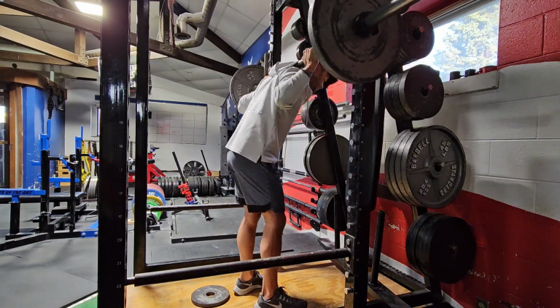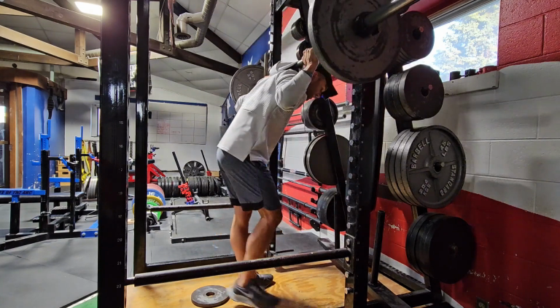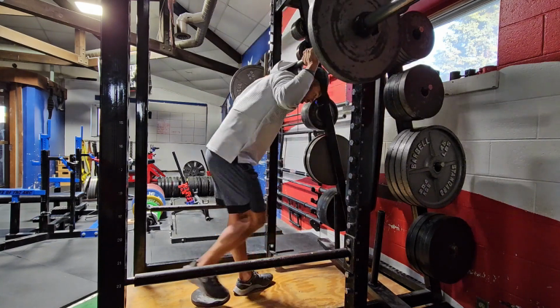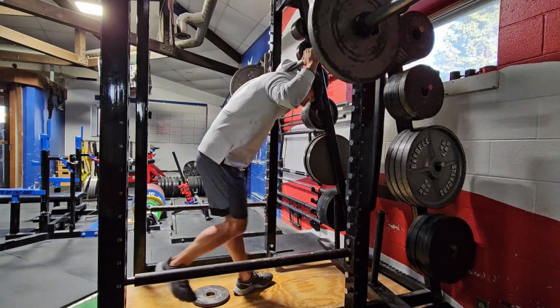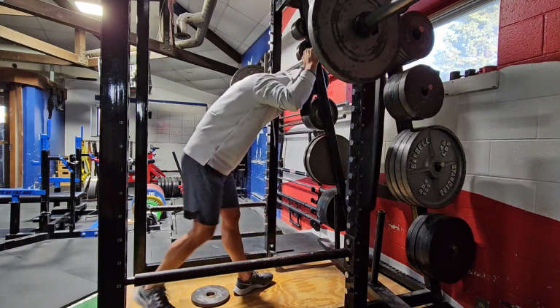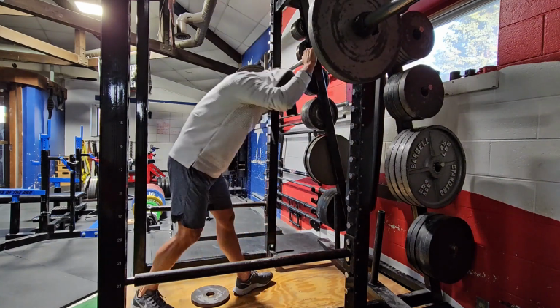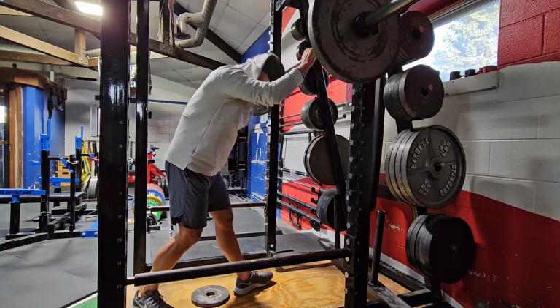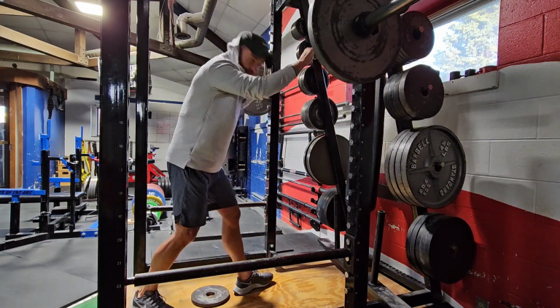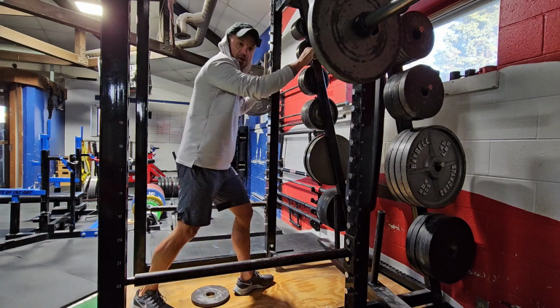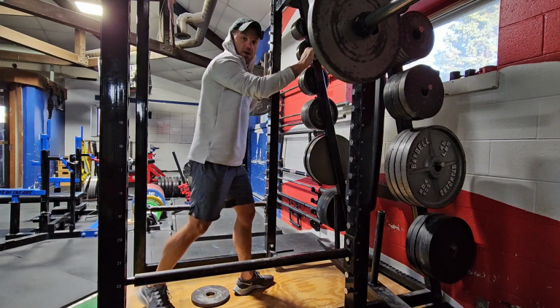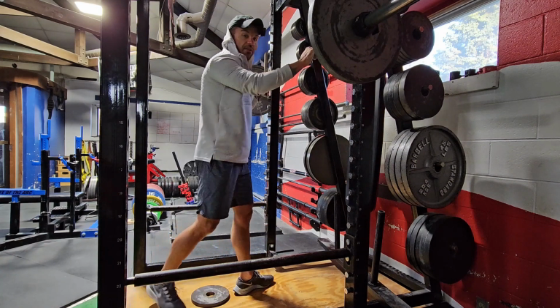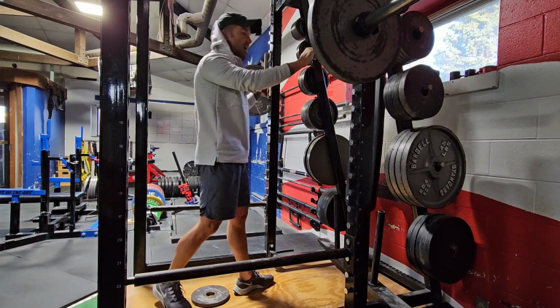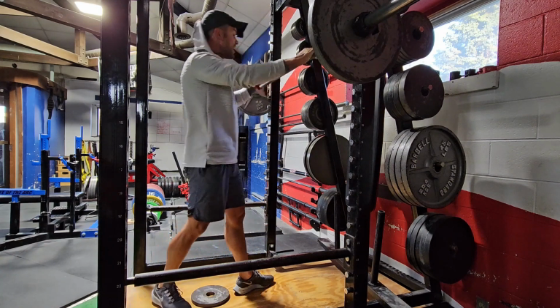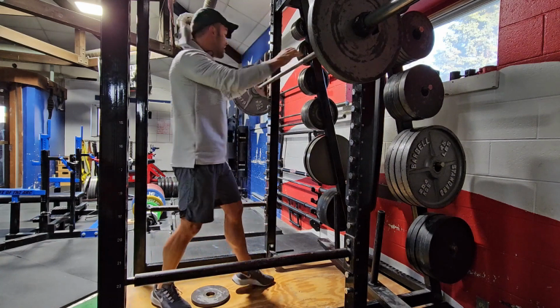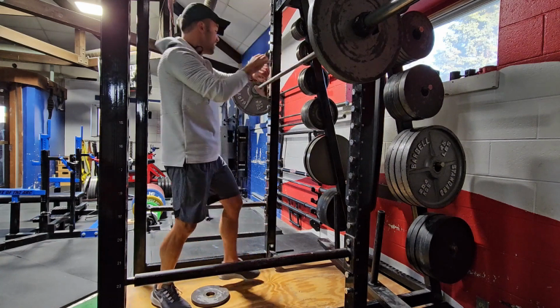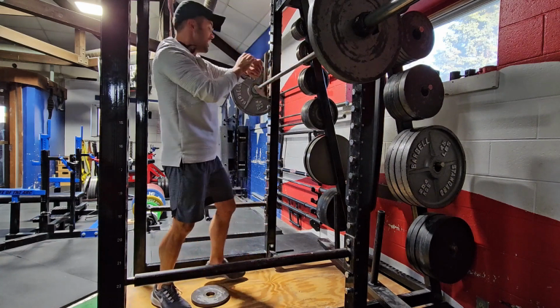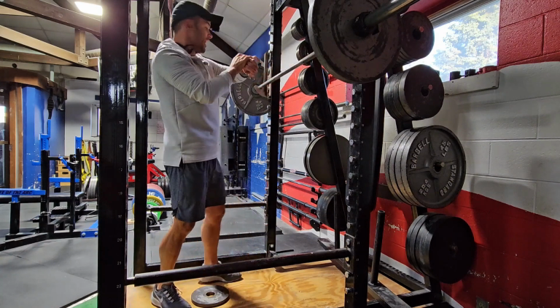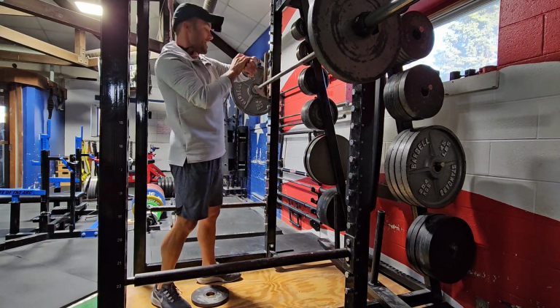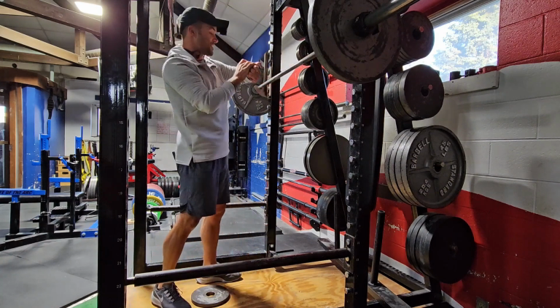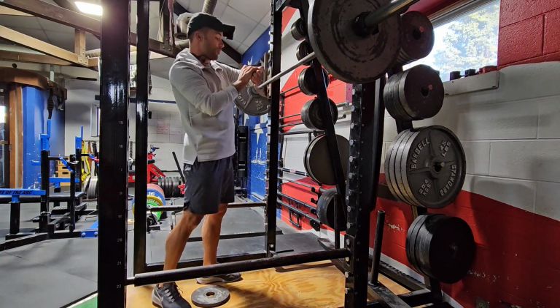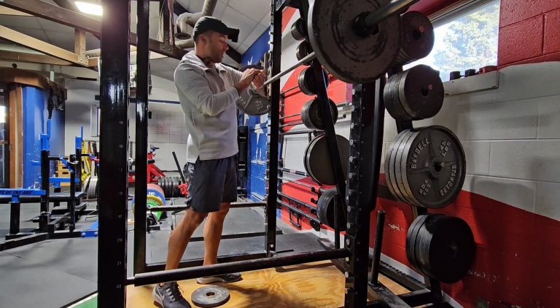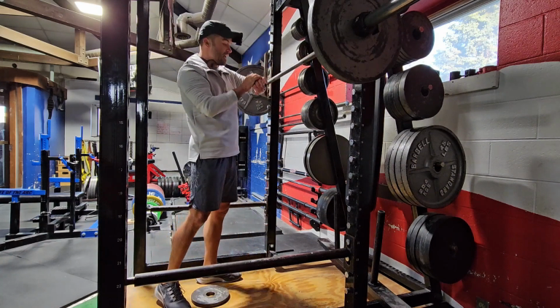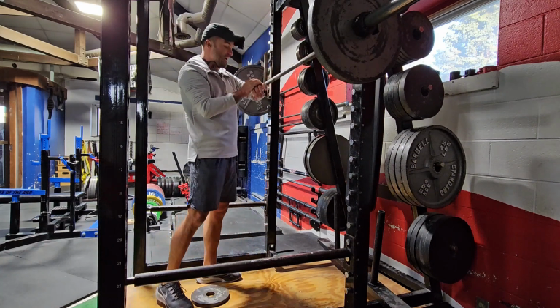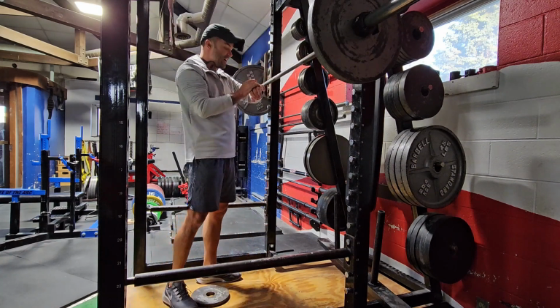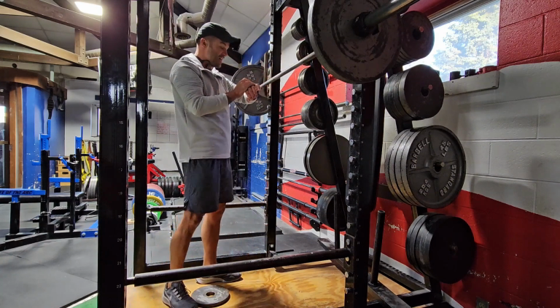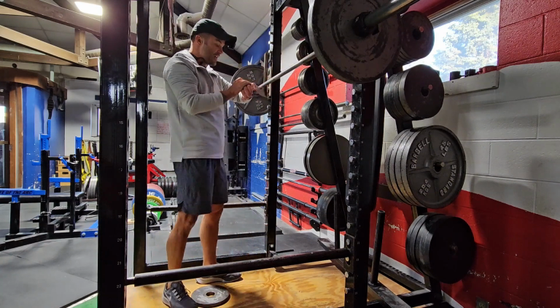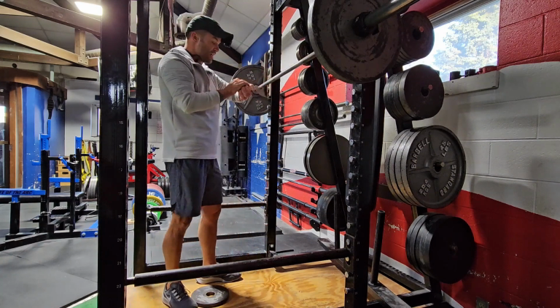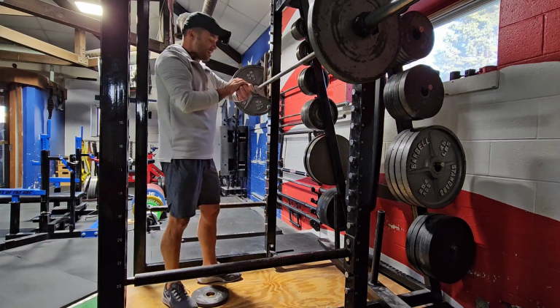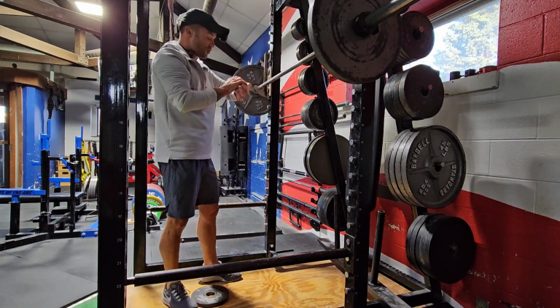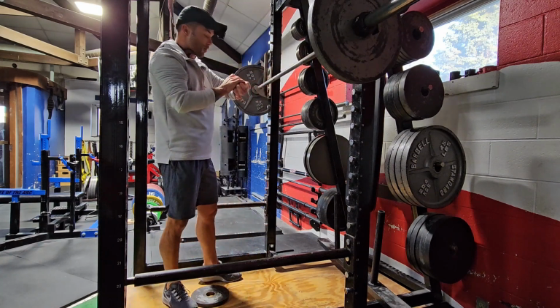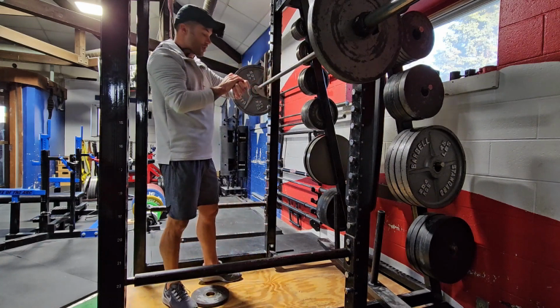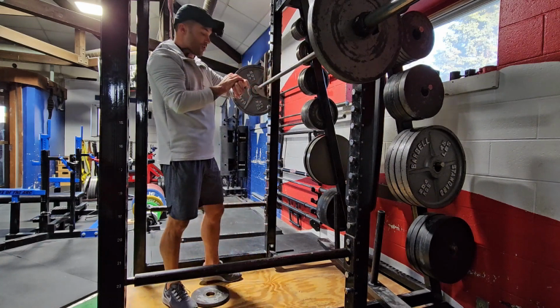Alright, so I'm not pushing too heavy. That's set one, two more to do.